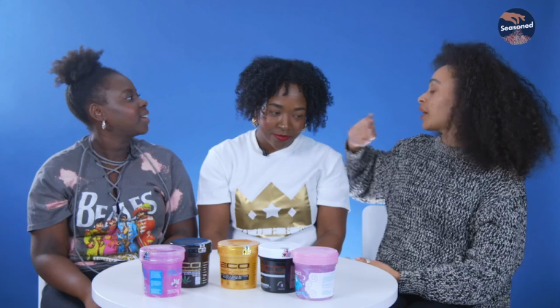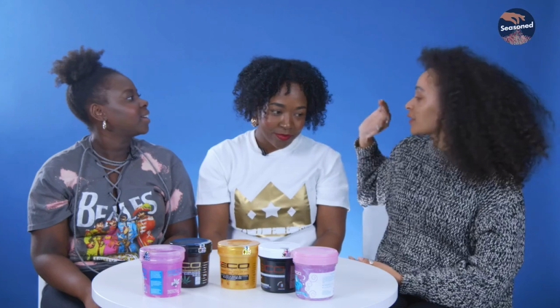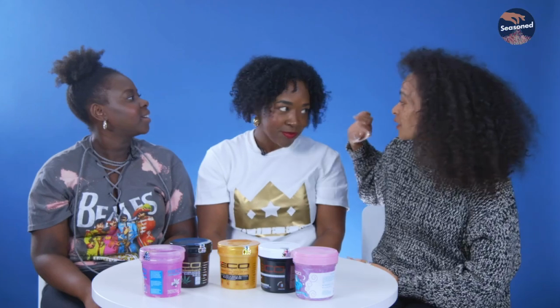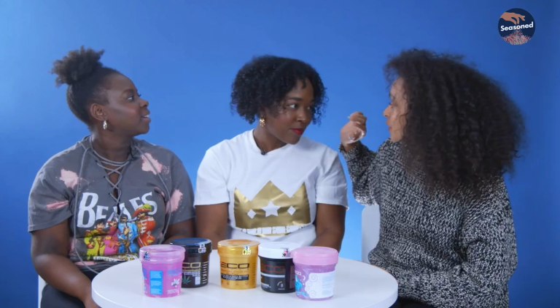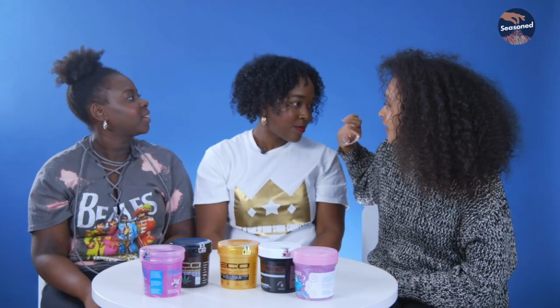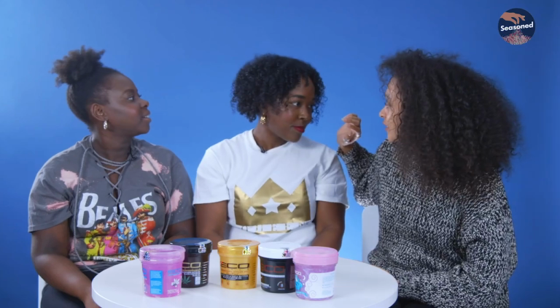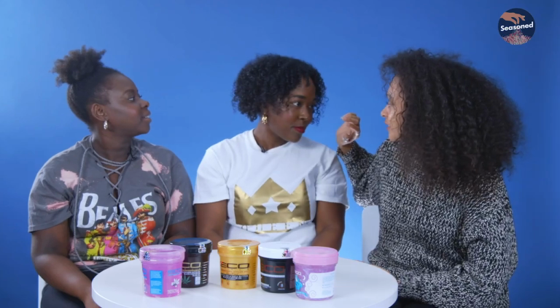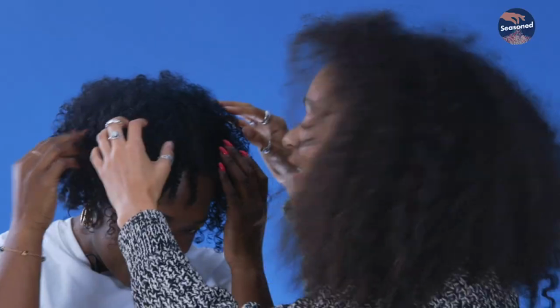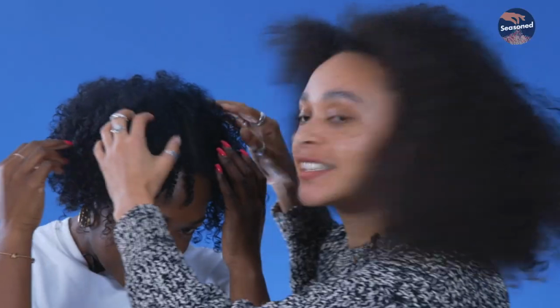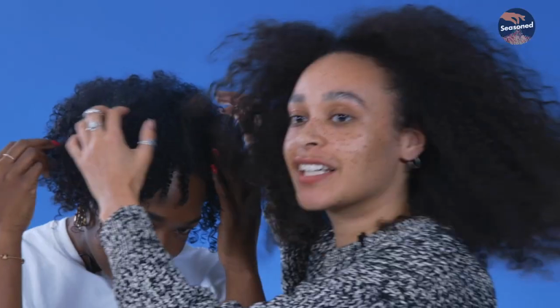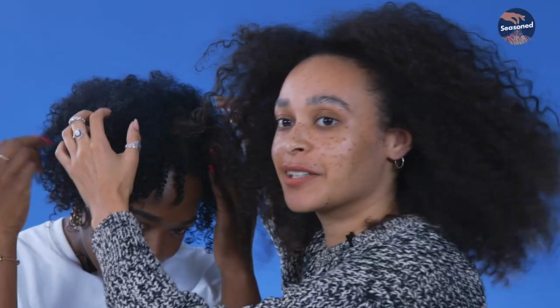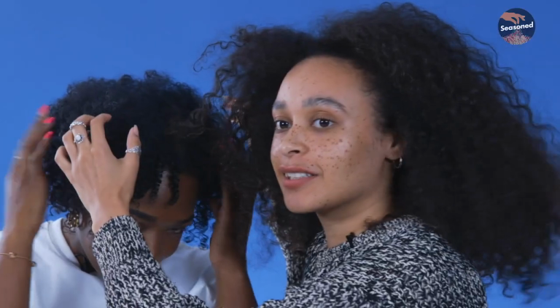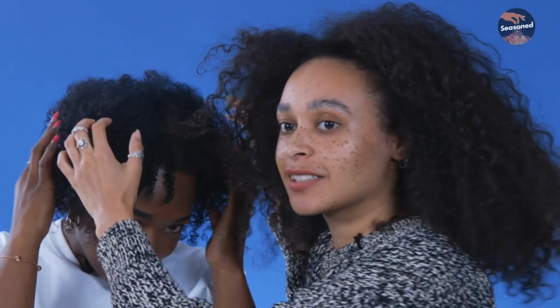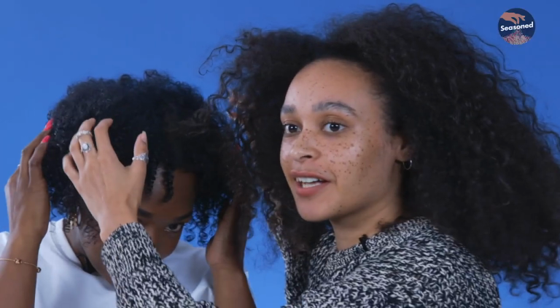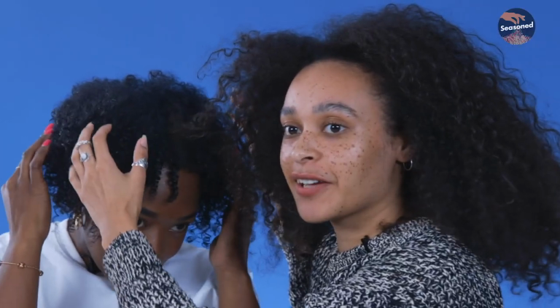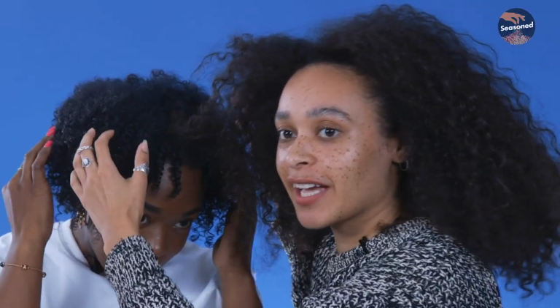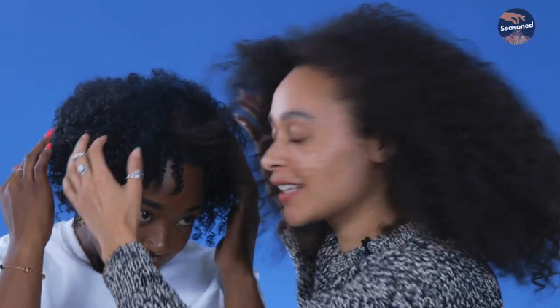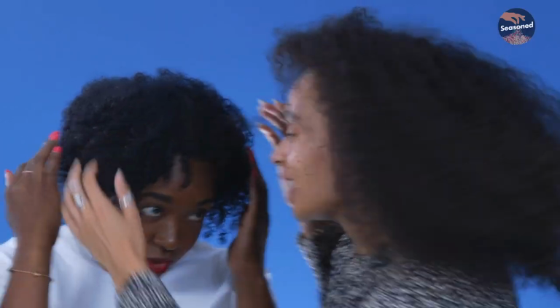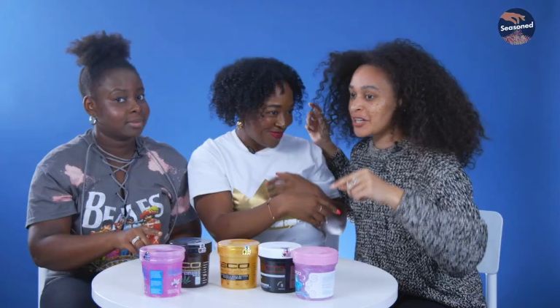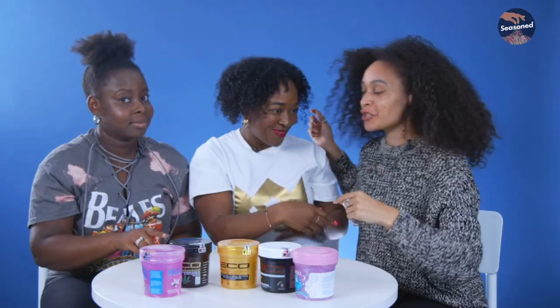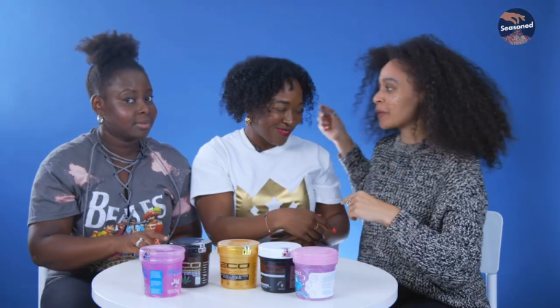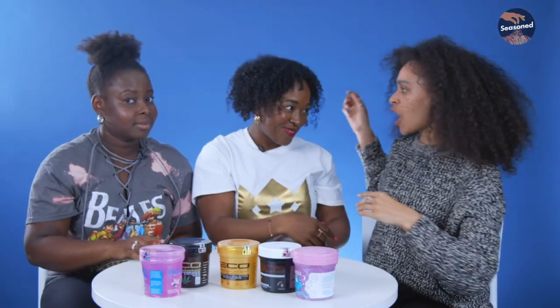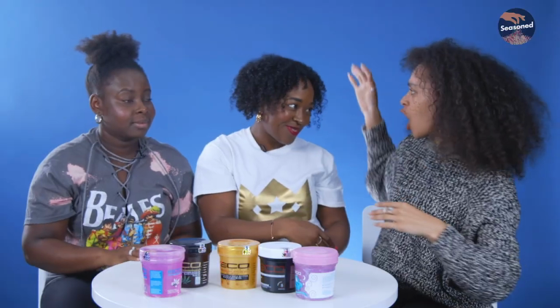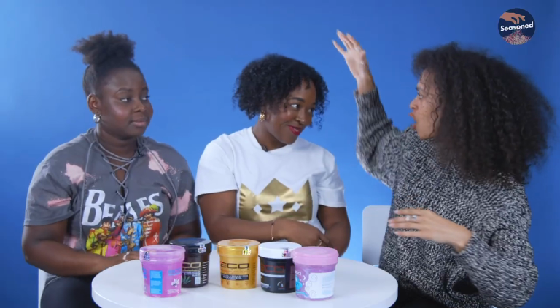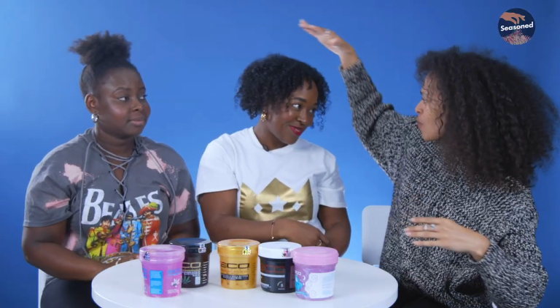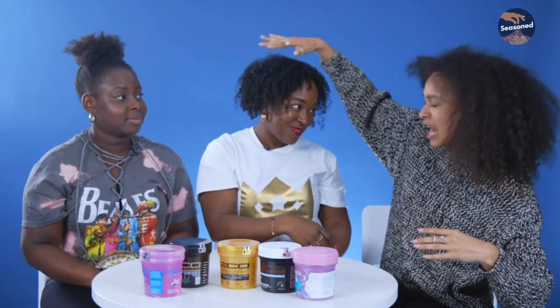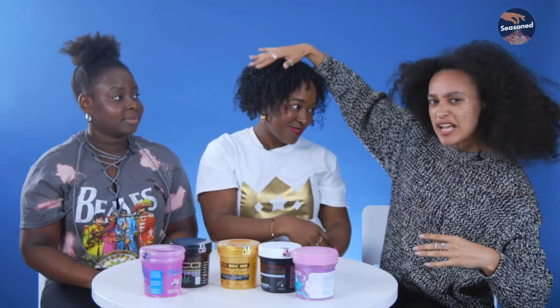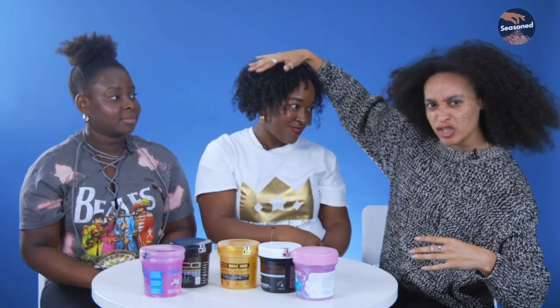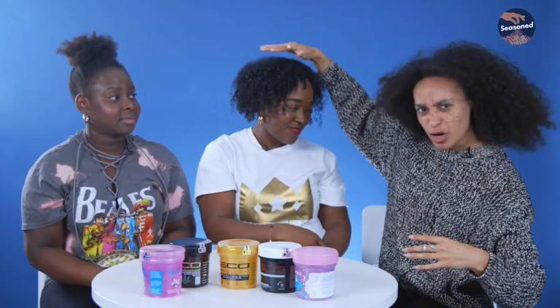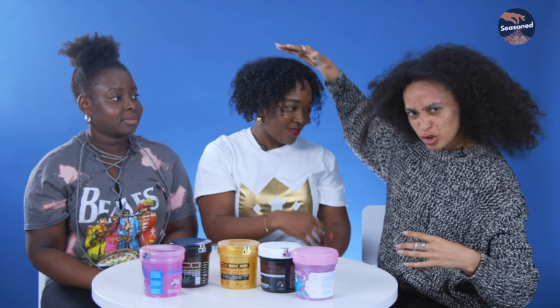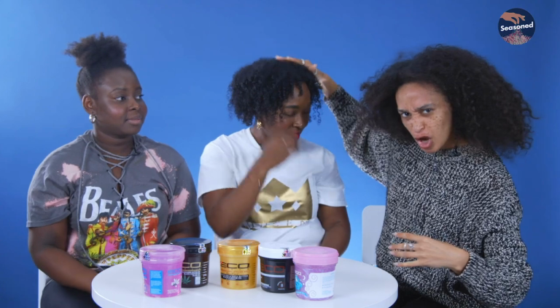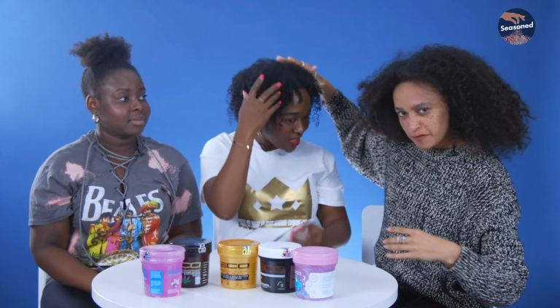I'm gonna touch your hair. This is how you ask. Is that okay? You don't just be like, I like, it's so soft.